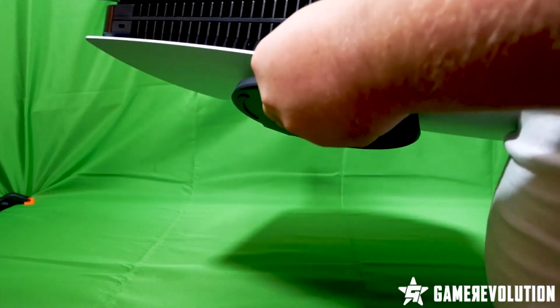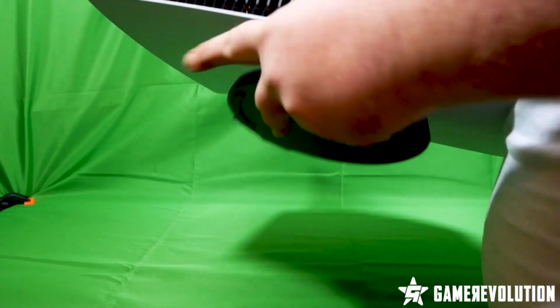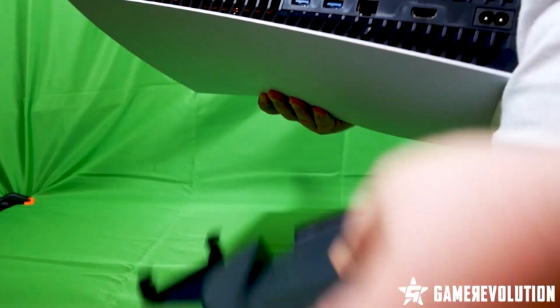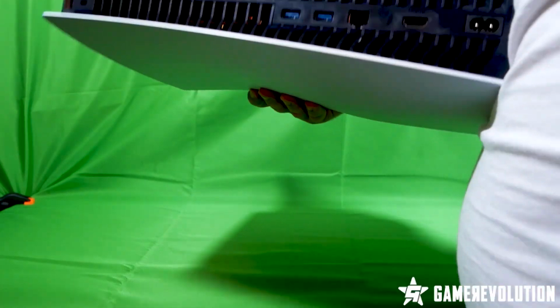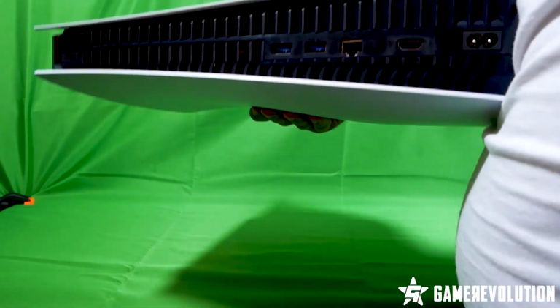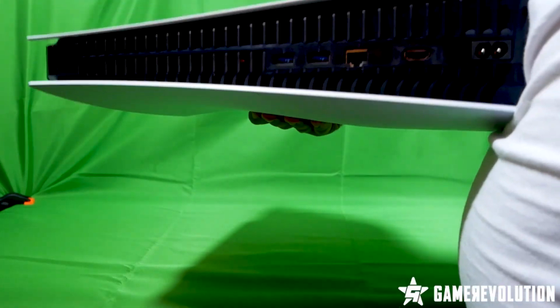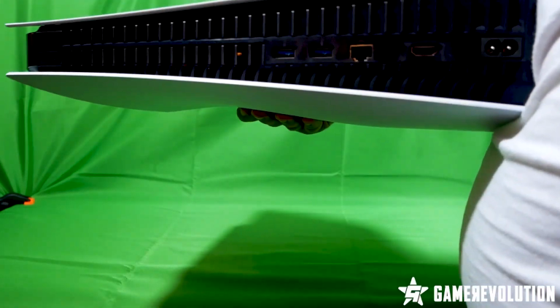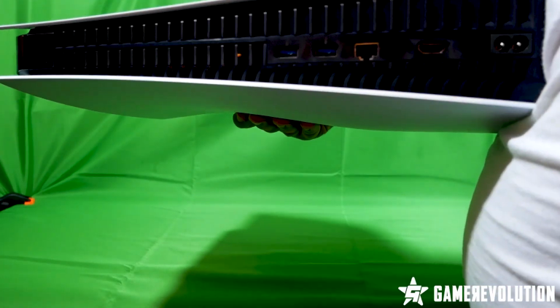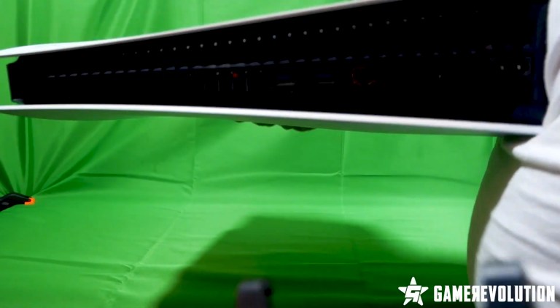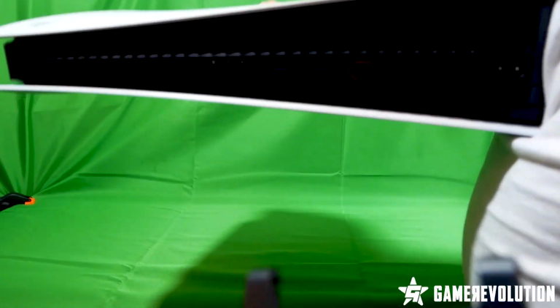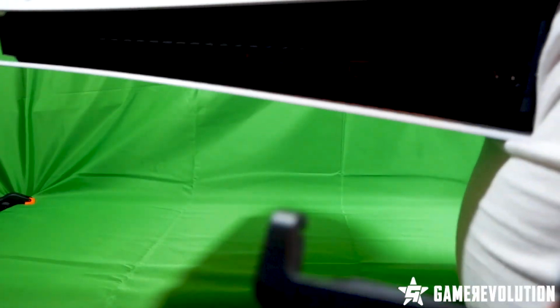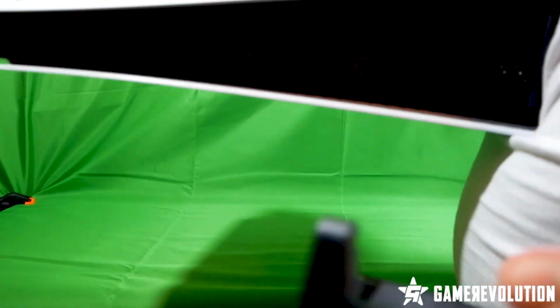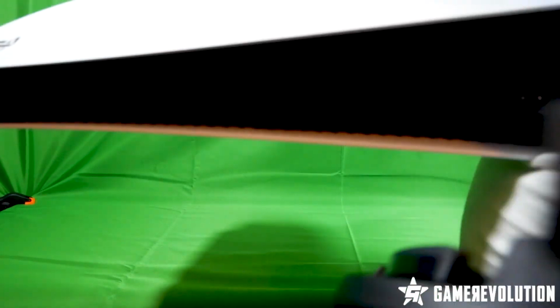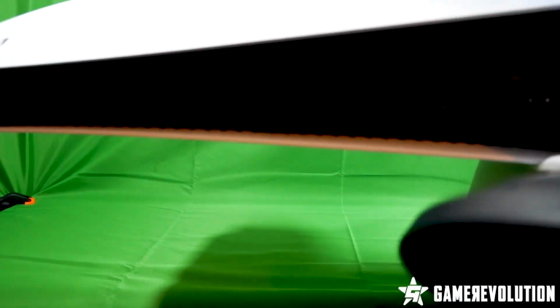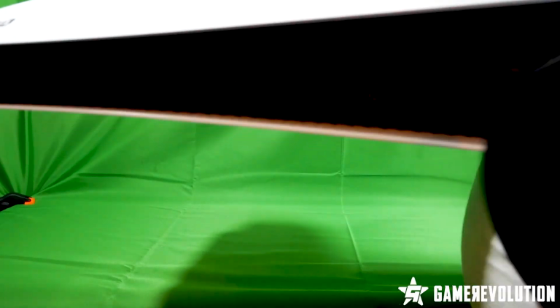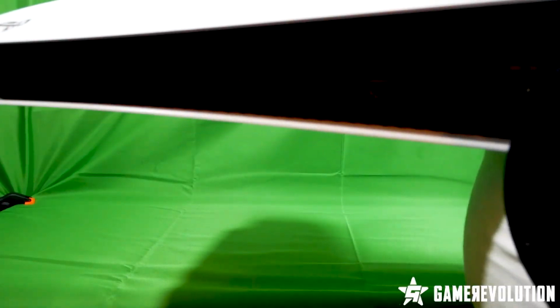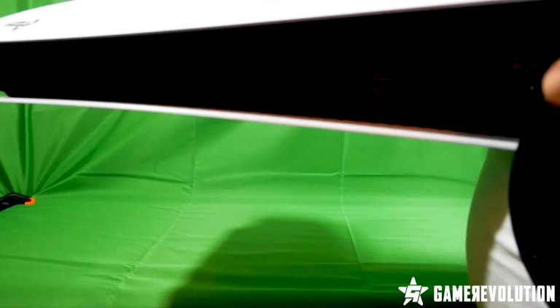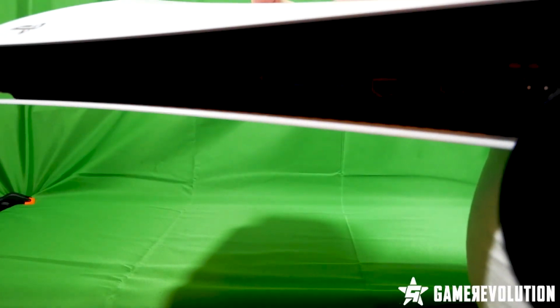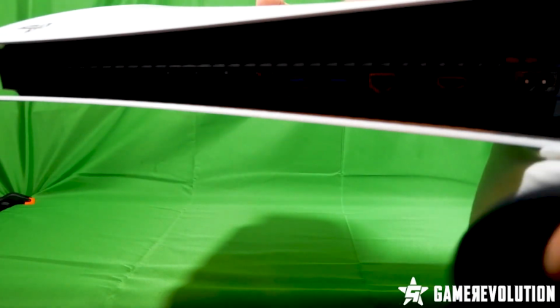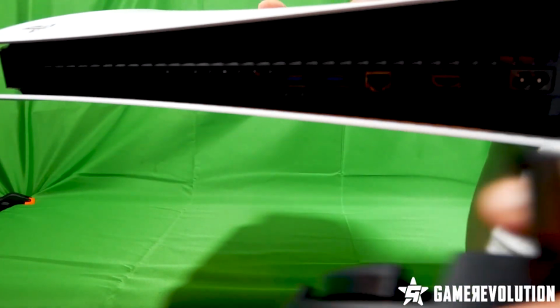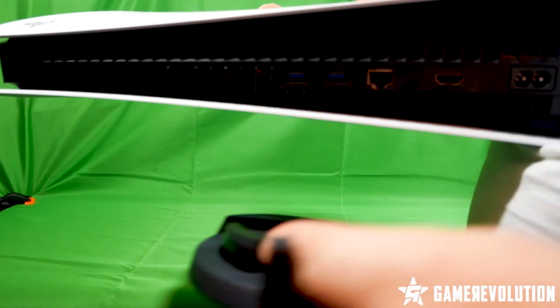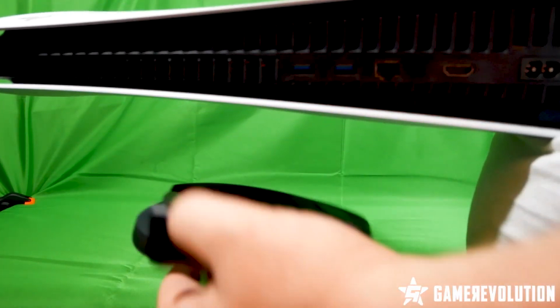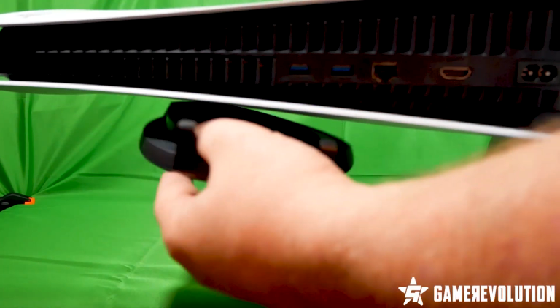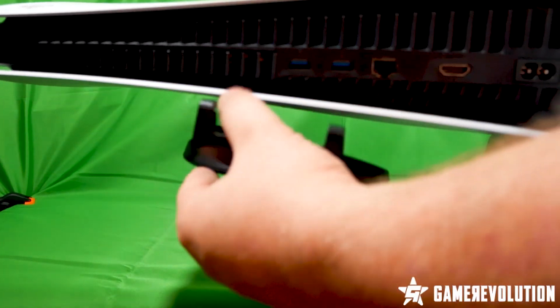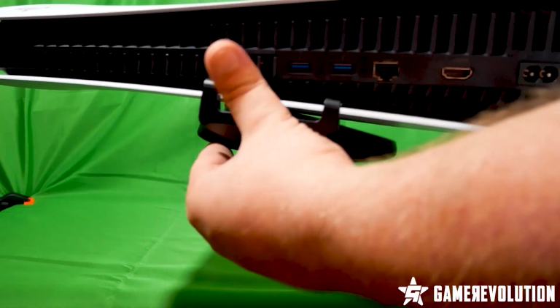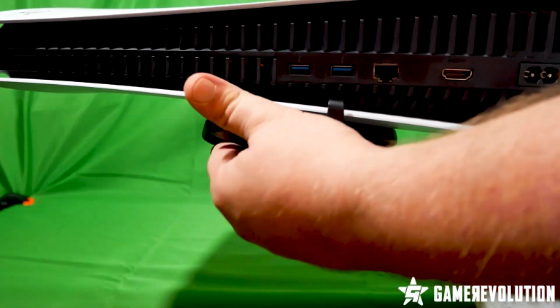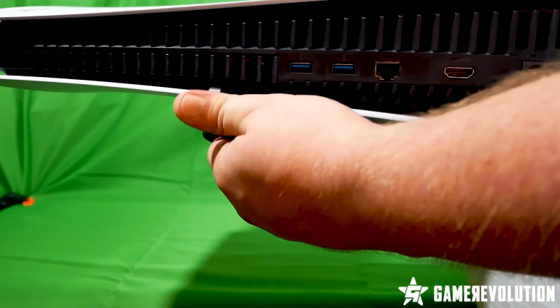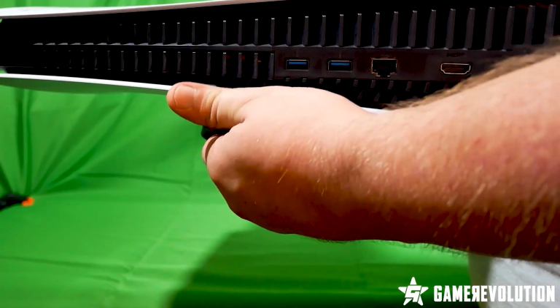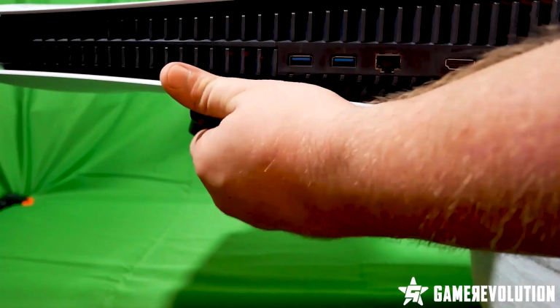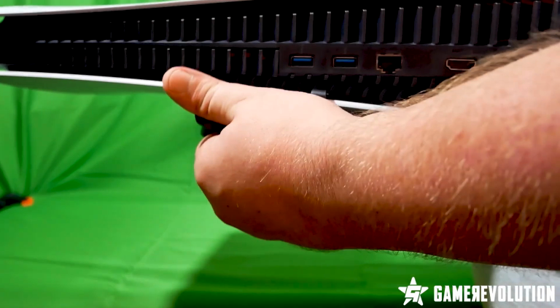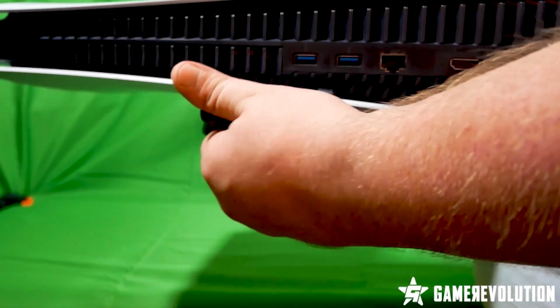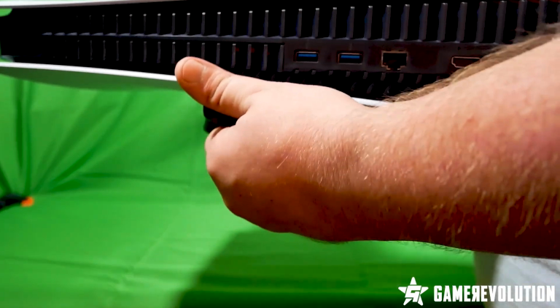On the rear, there are two super-speed USB Type-A ports, an Ethernet port for those using a wired connection, HDMI out, and power.